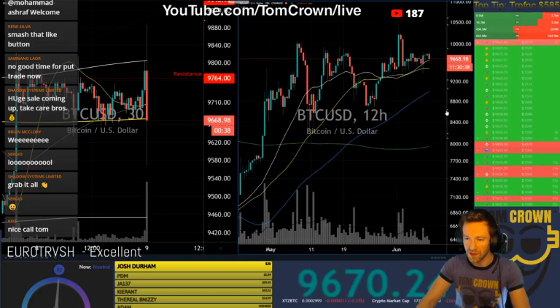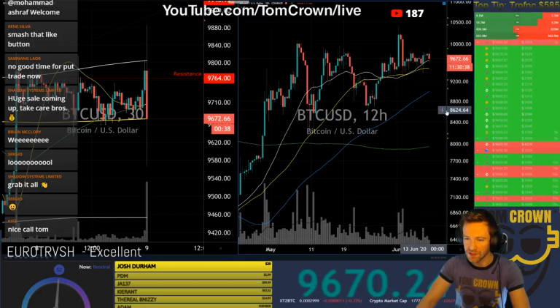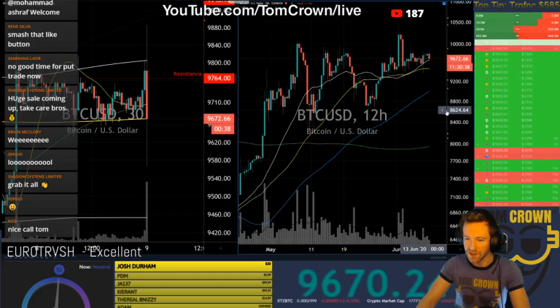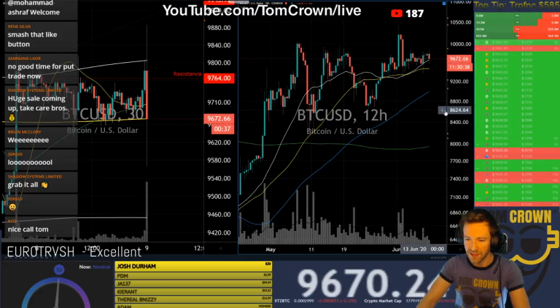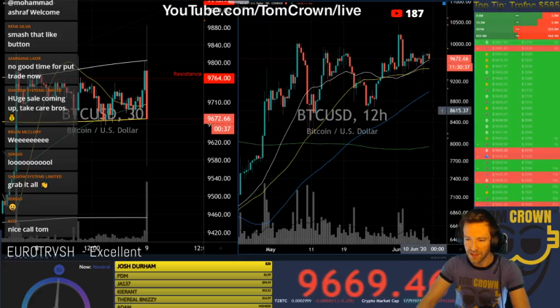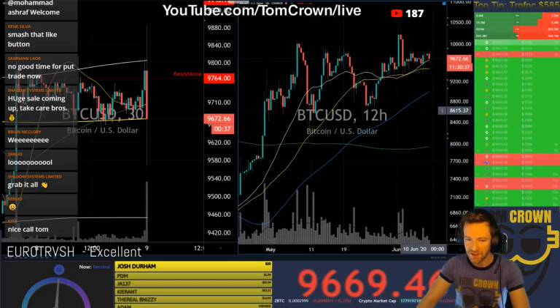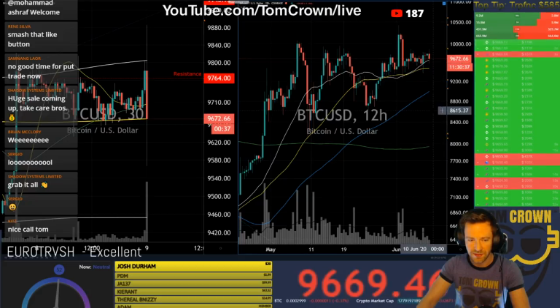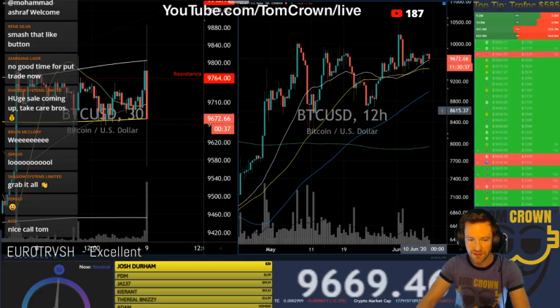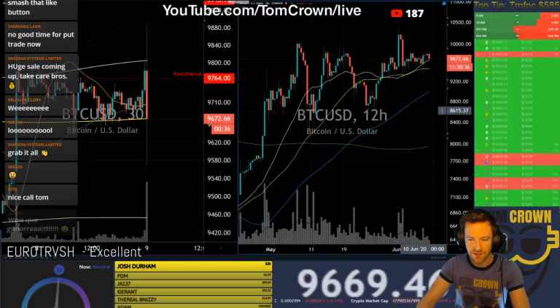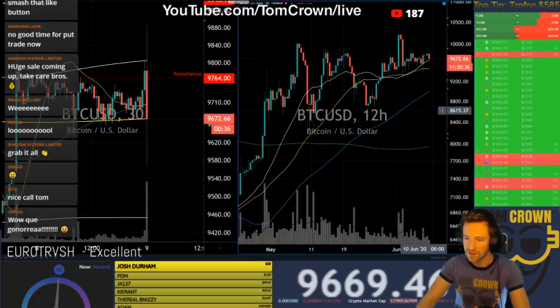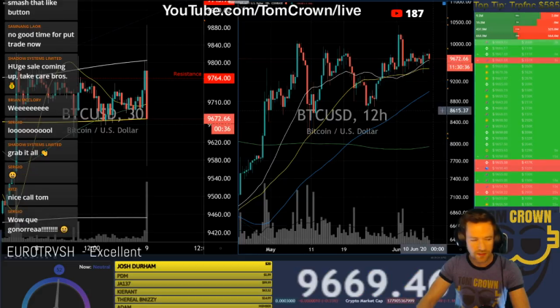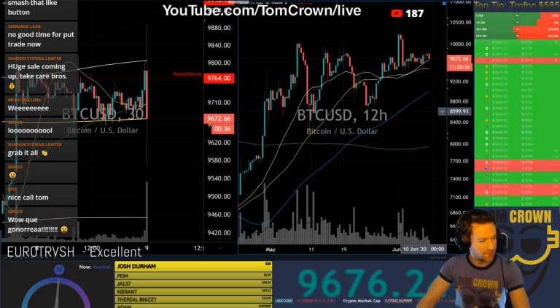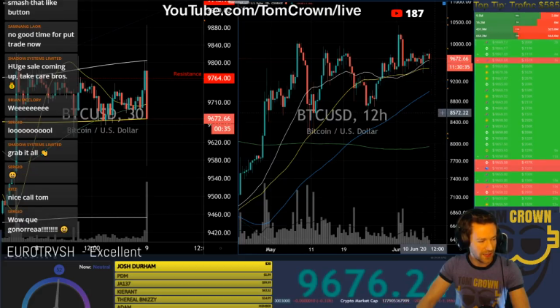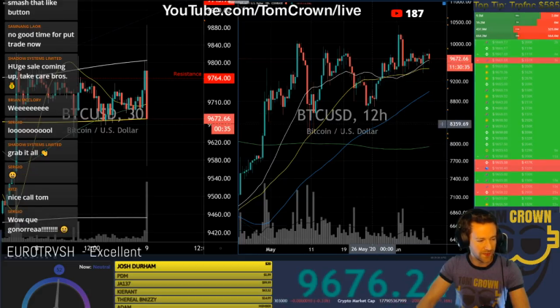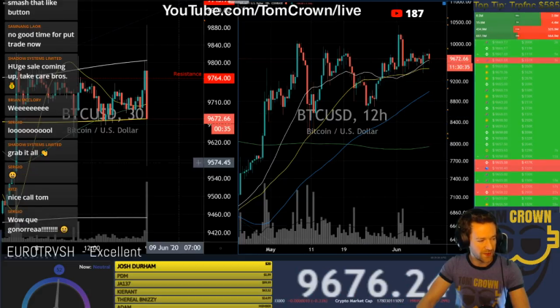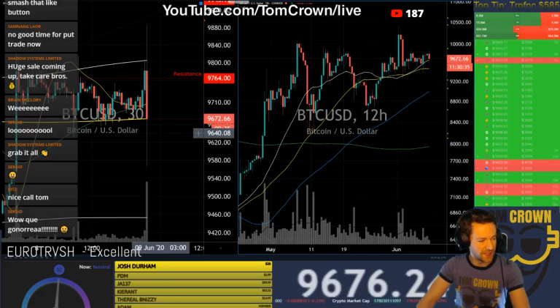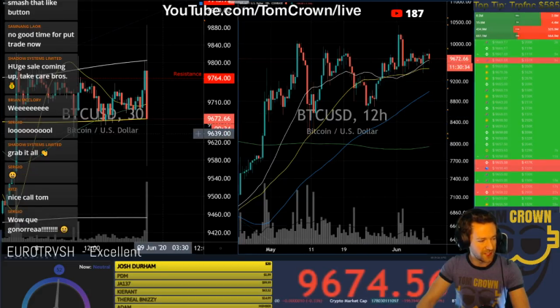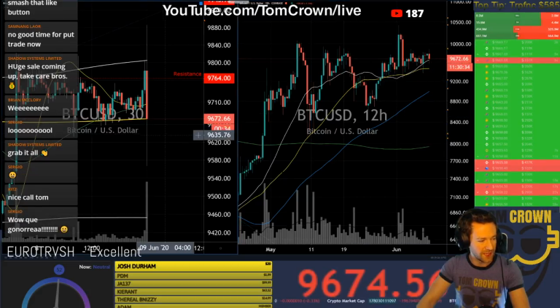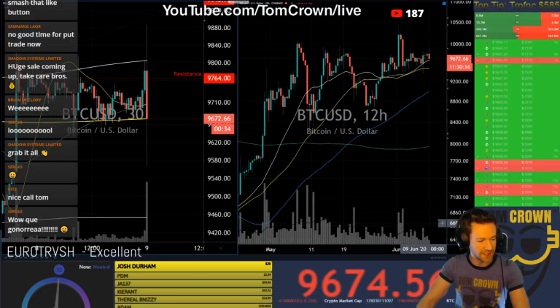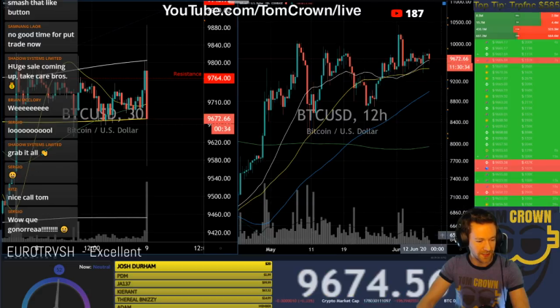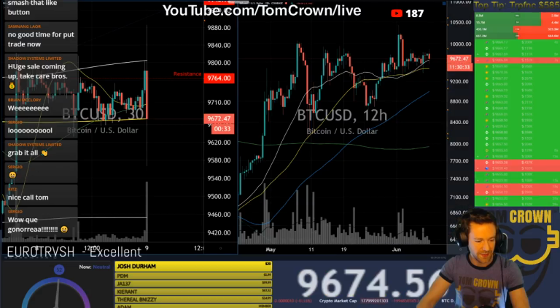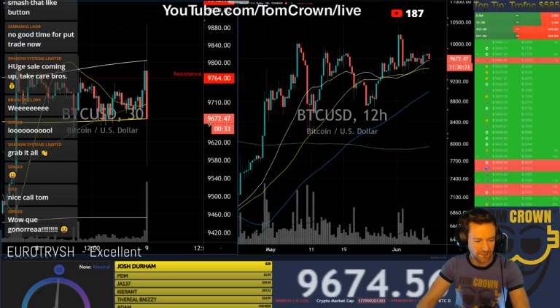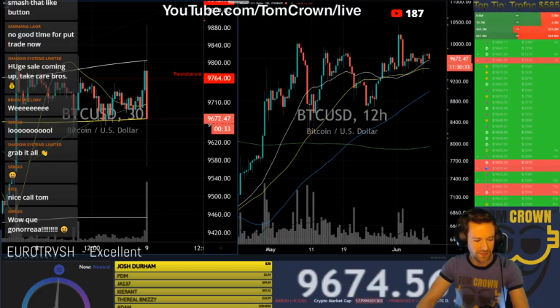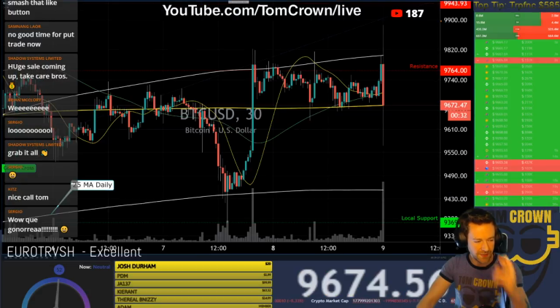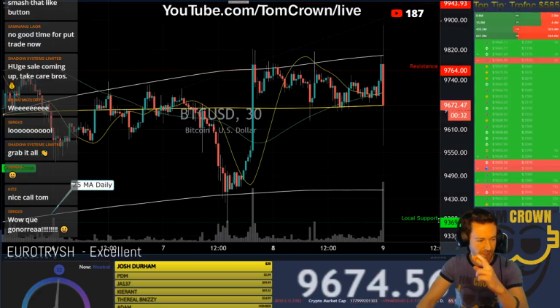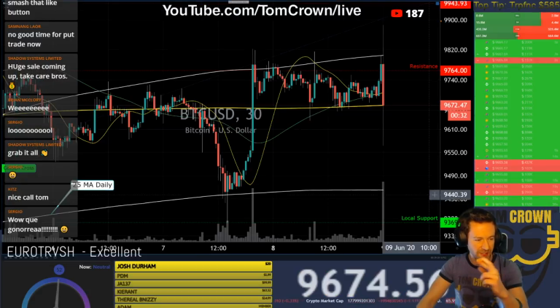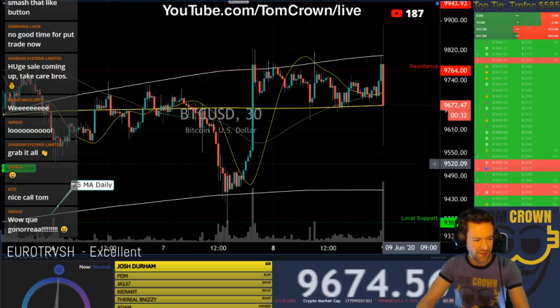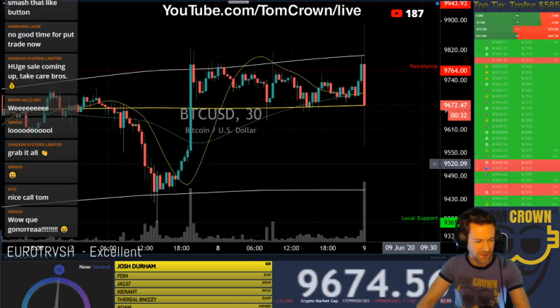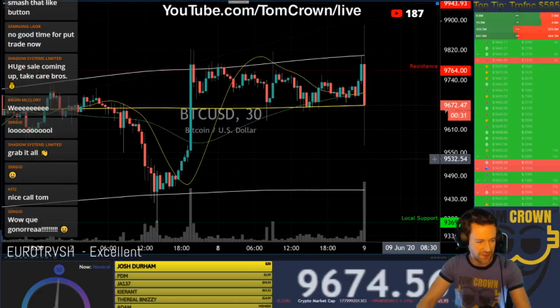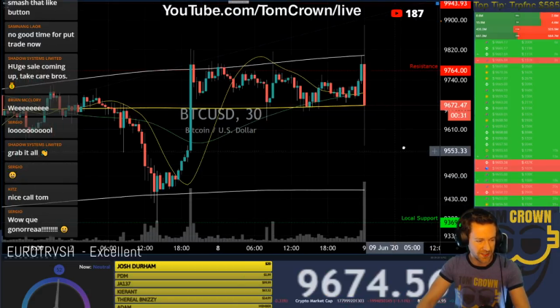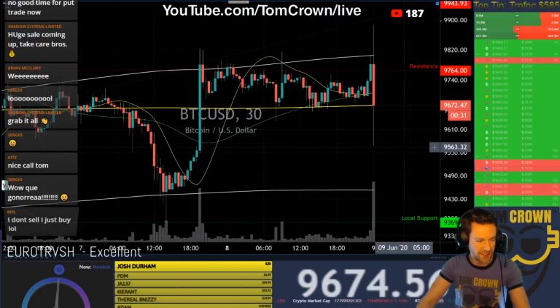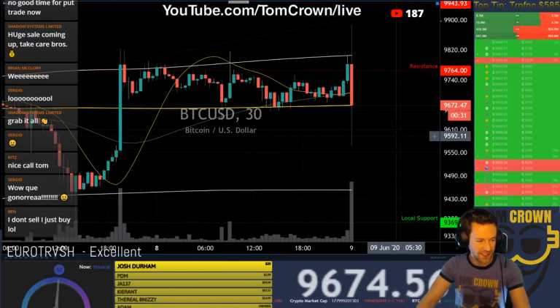Longs flying in again — back above the 50 HMA. This is what I have my fingers crossed for with this crazy candle.